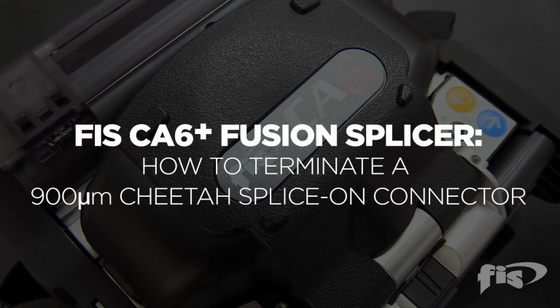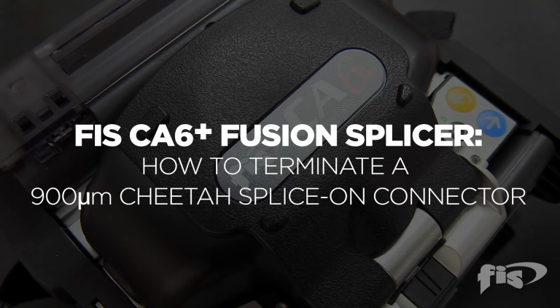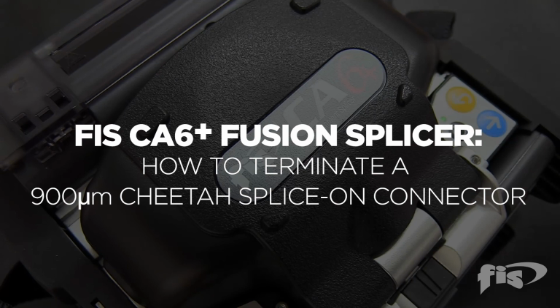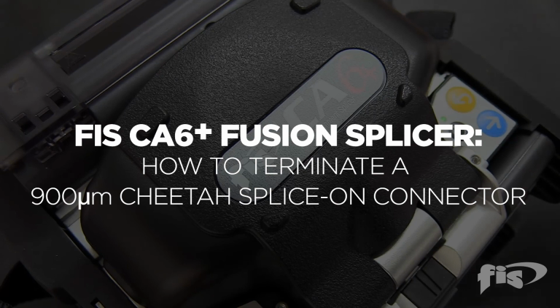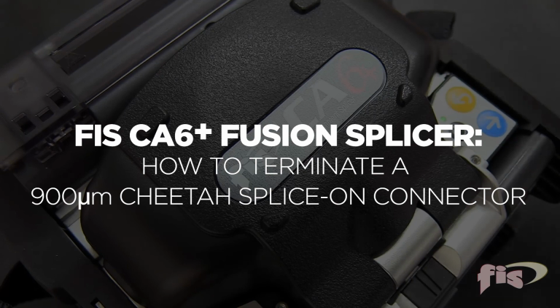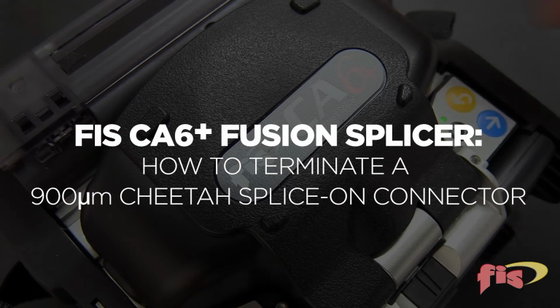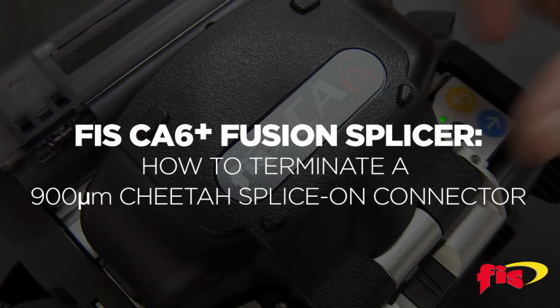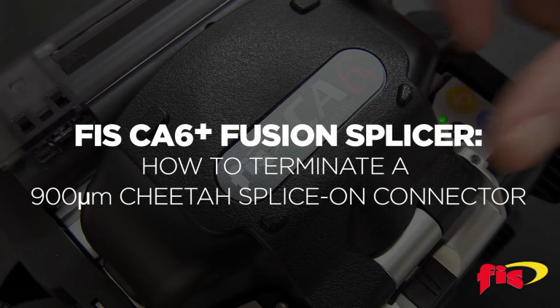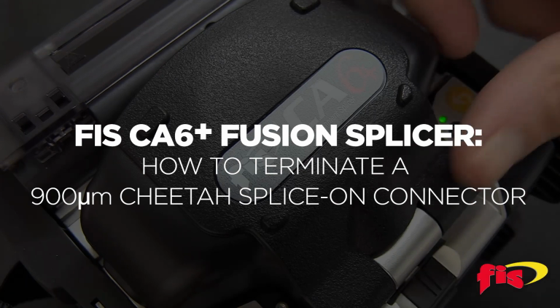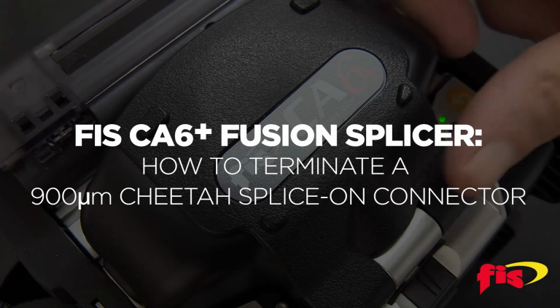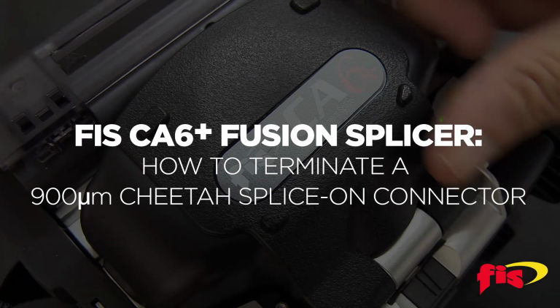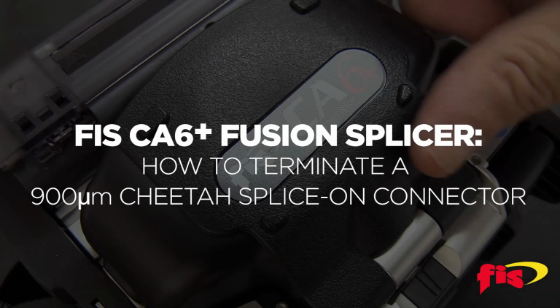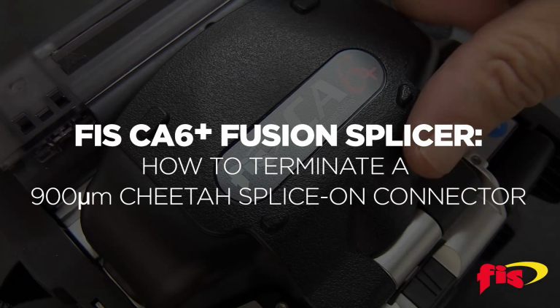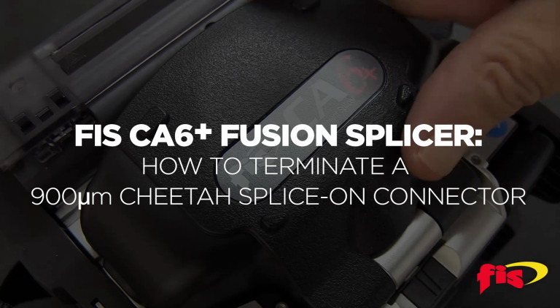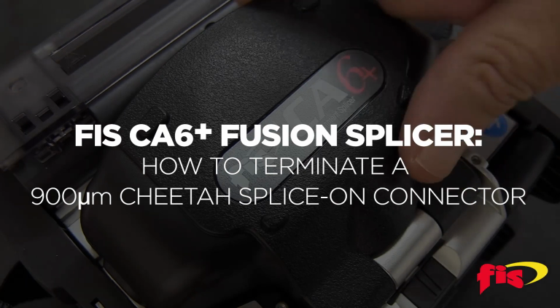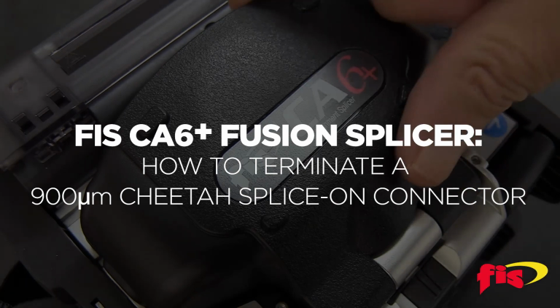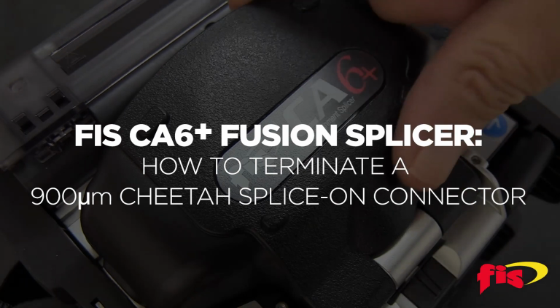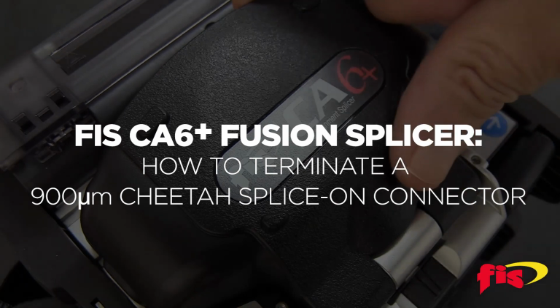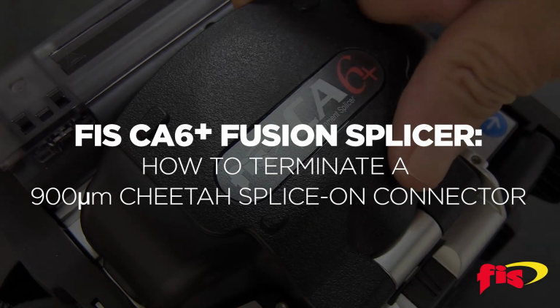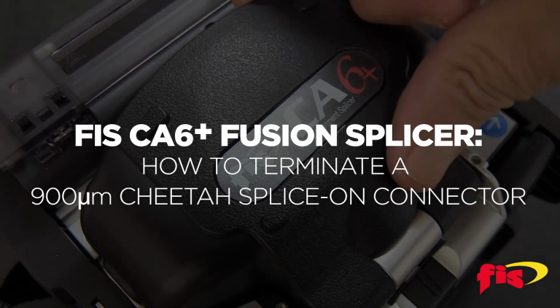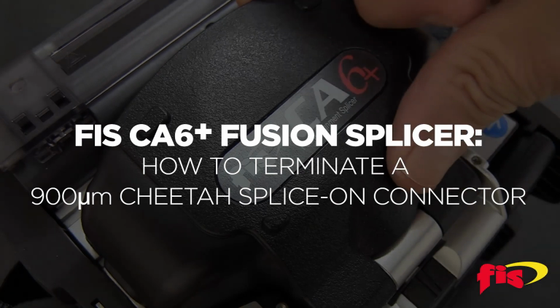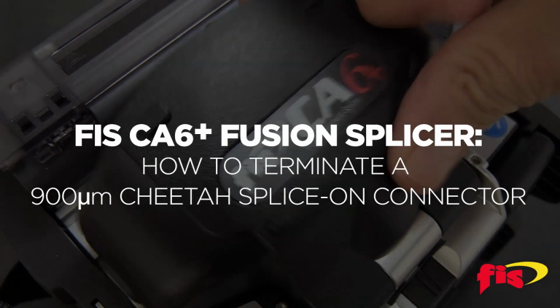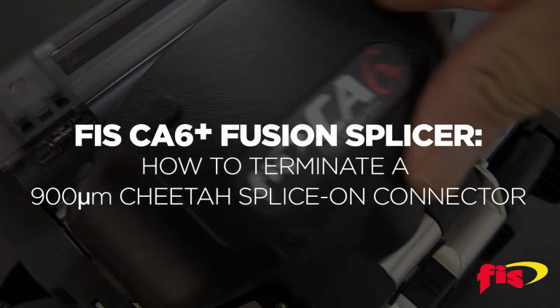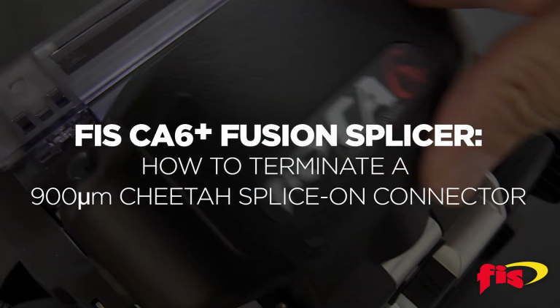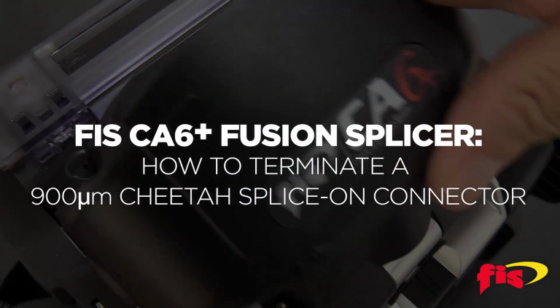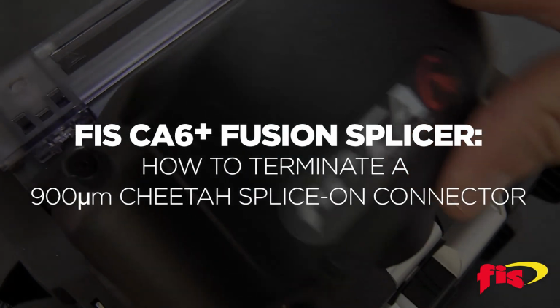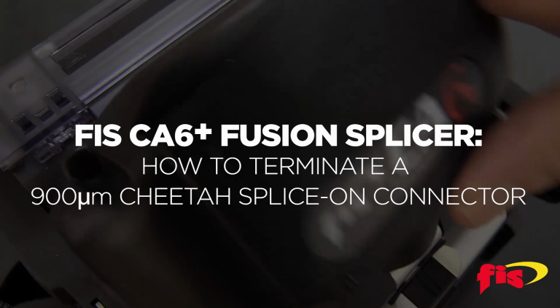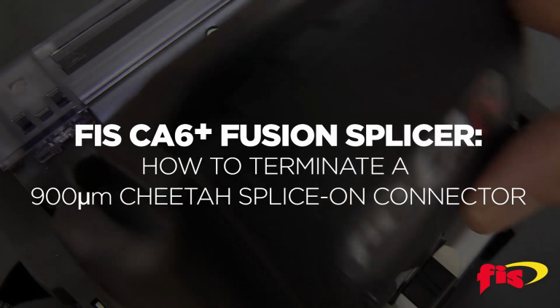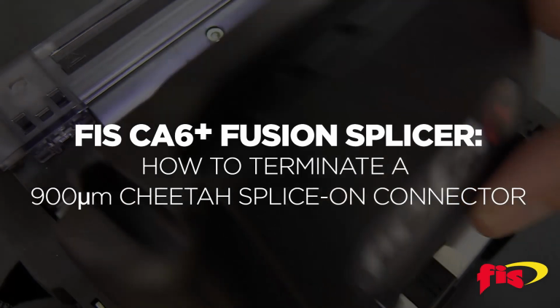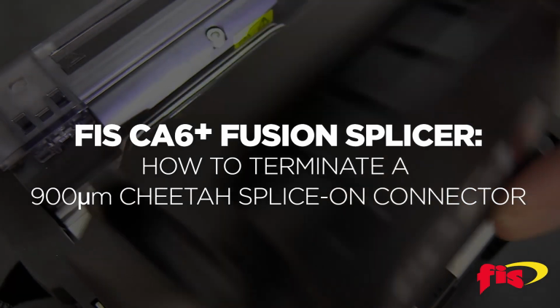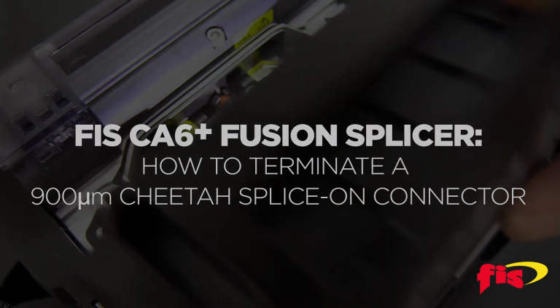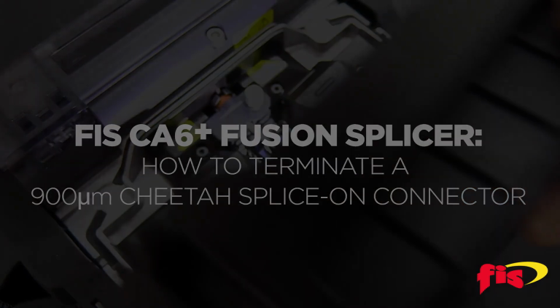Please note, if you're going to use multi-mode, please change the program setting on the splicer for multi-mode.